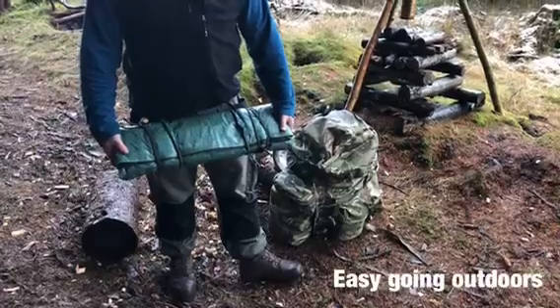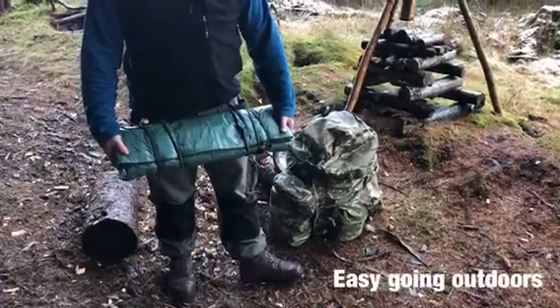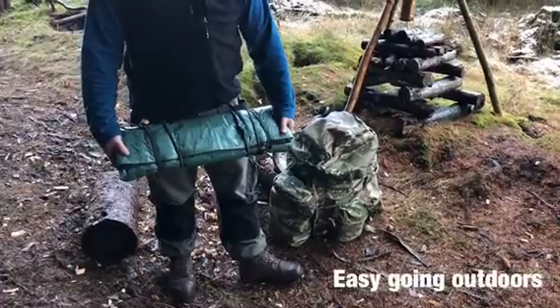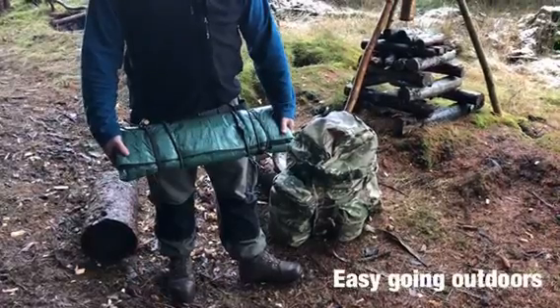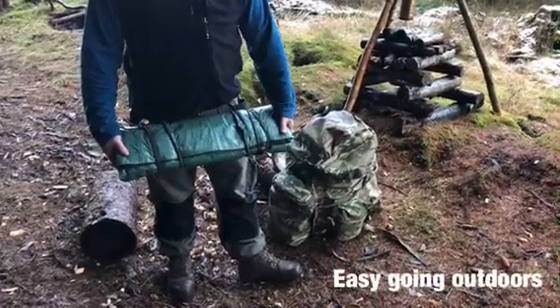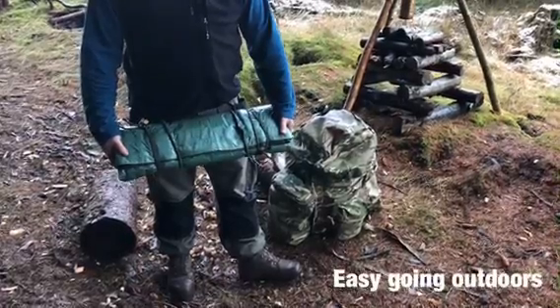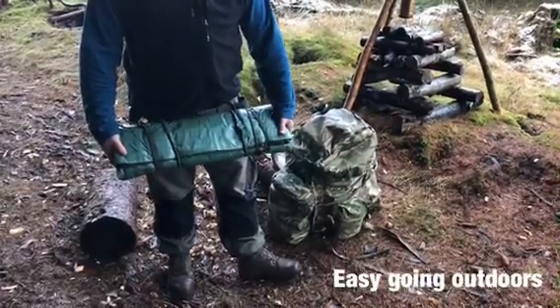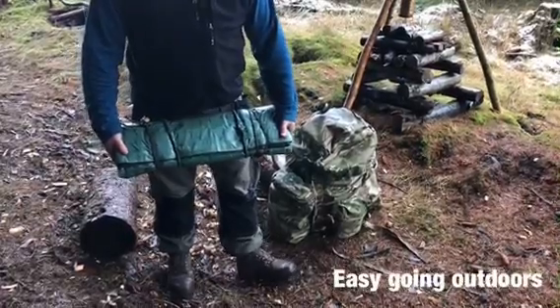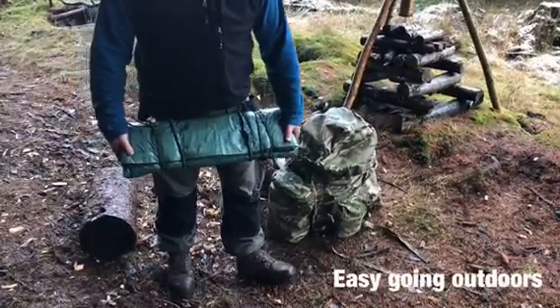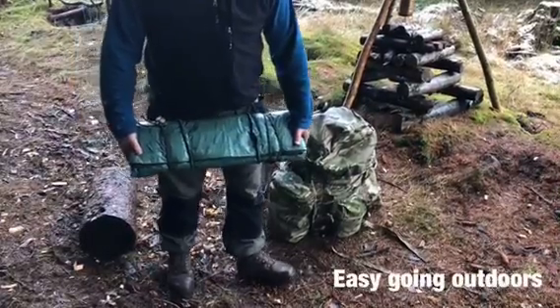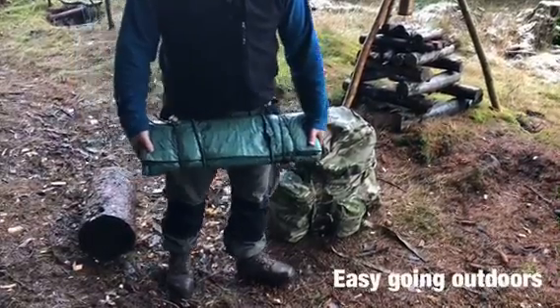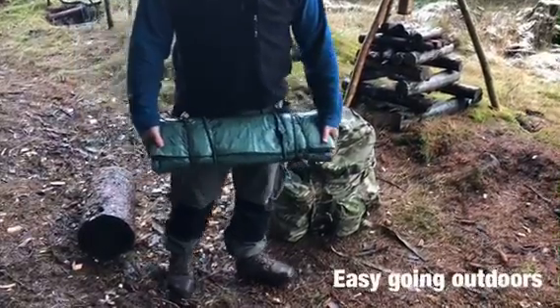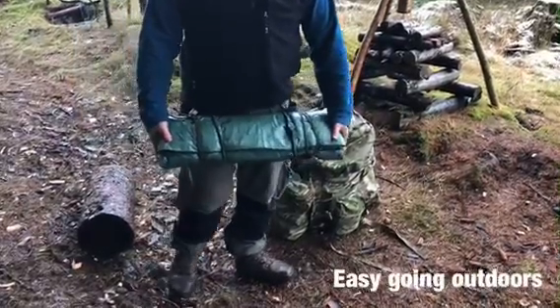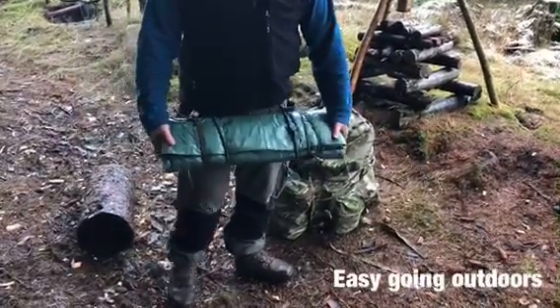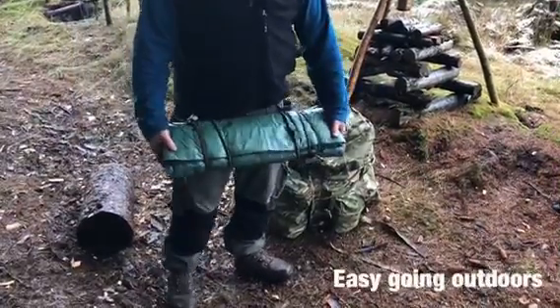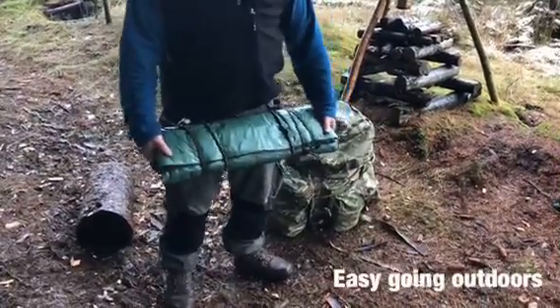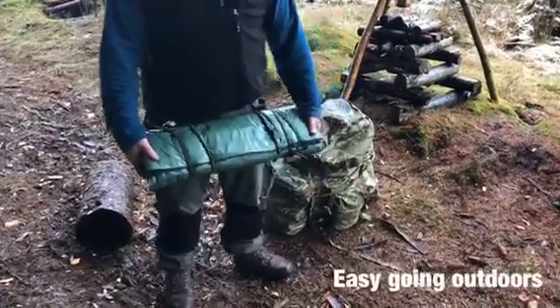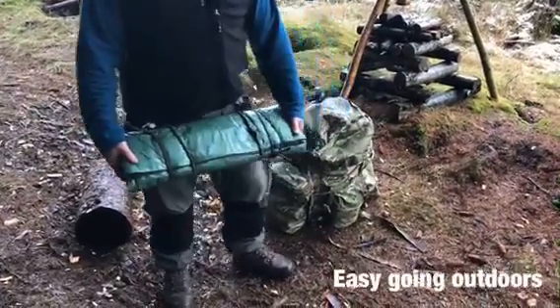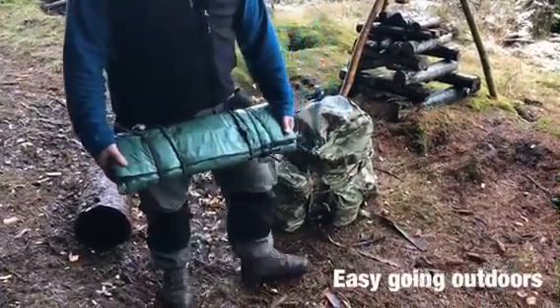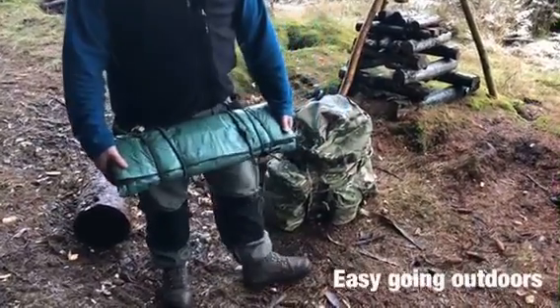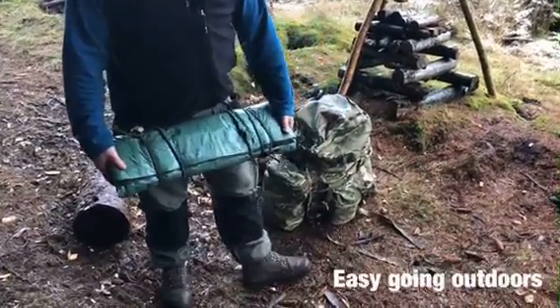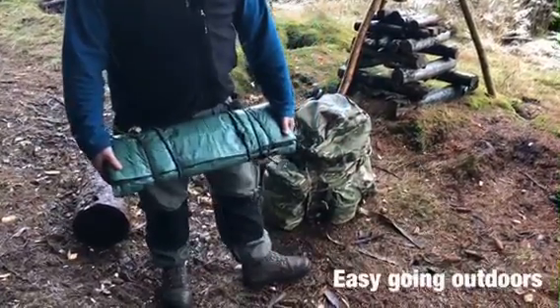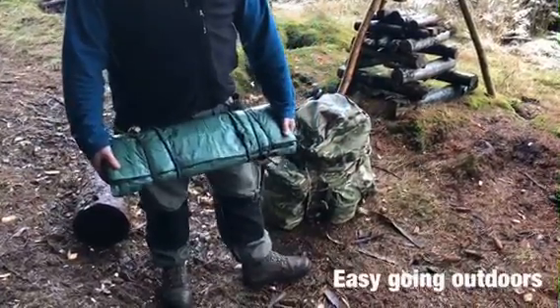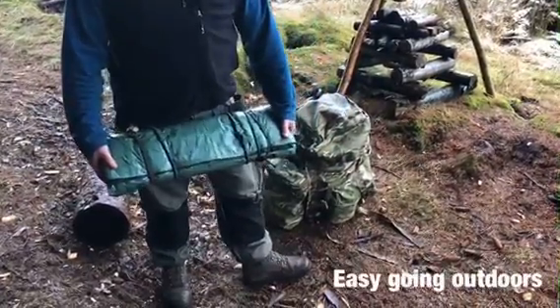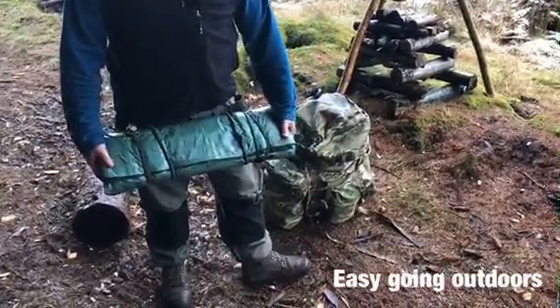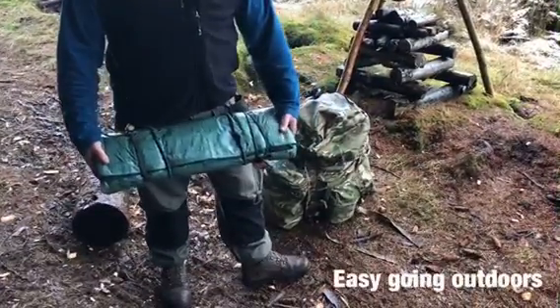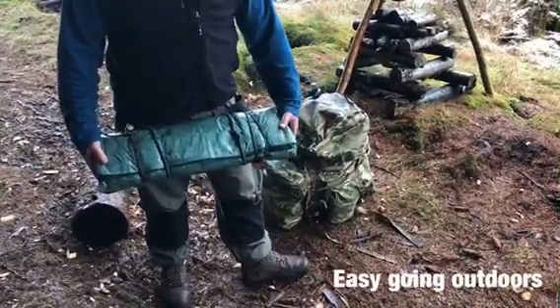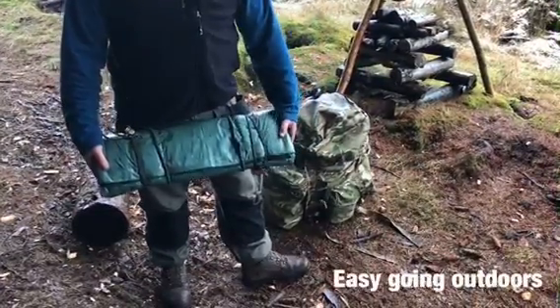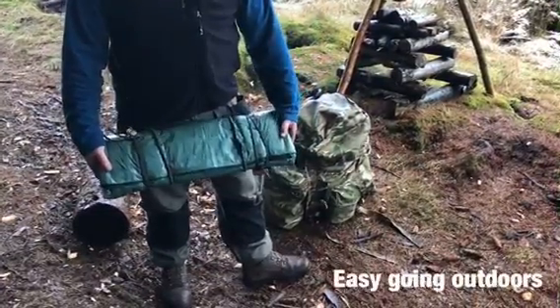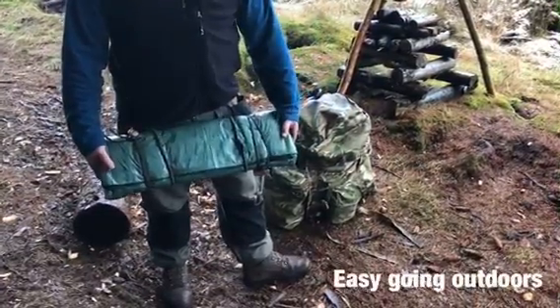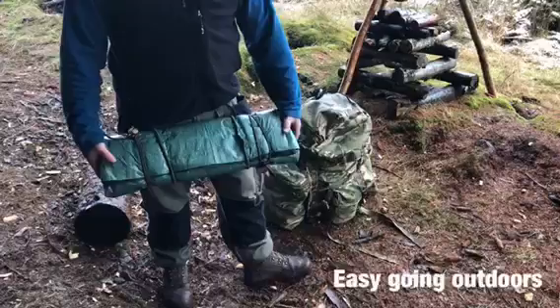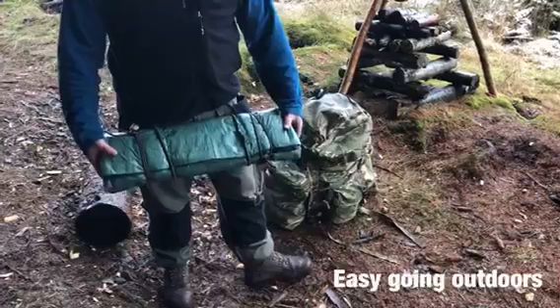Hi everyone, welcome back to Easy Going Outdoors. This is part two of the mat modification.